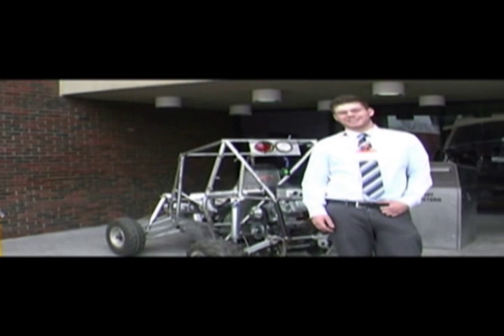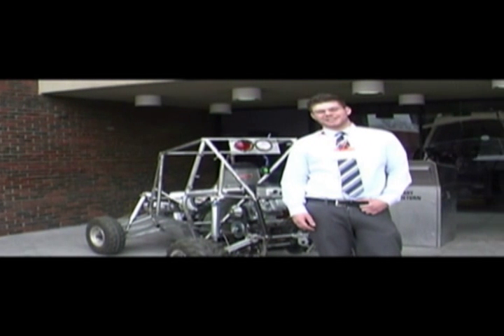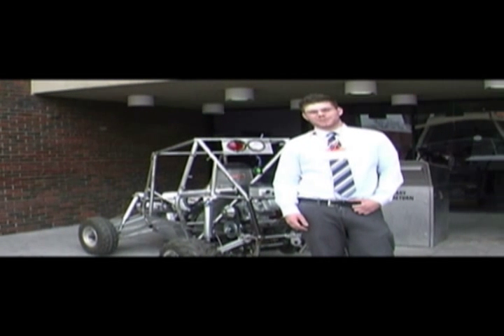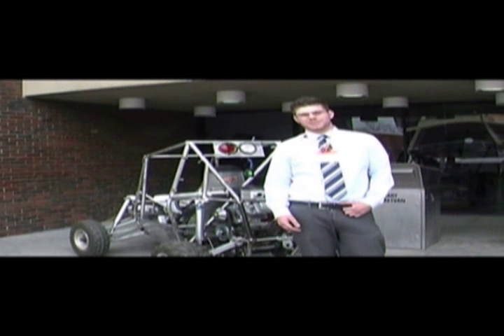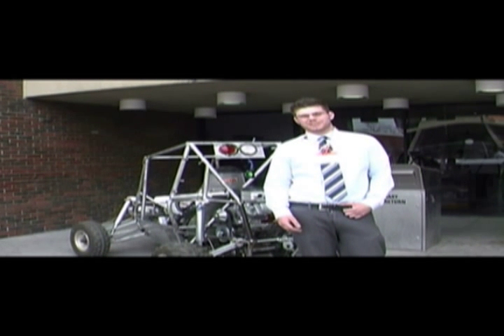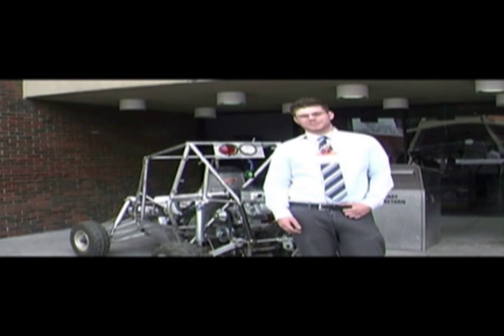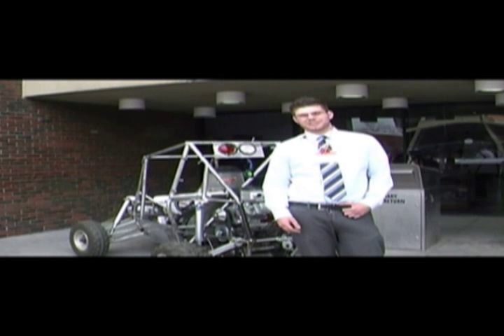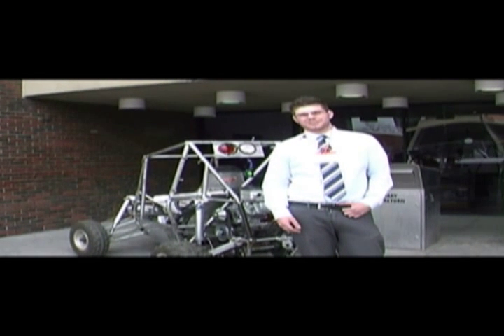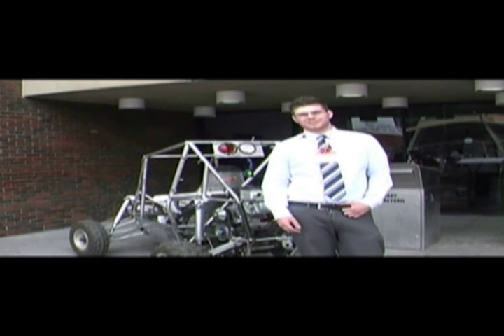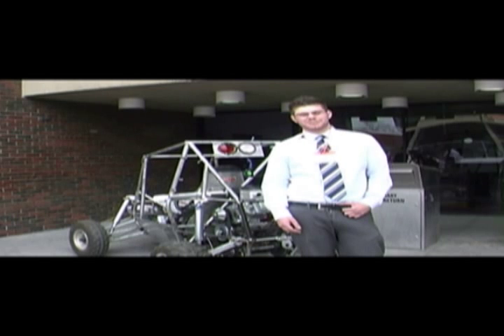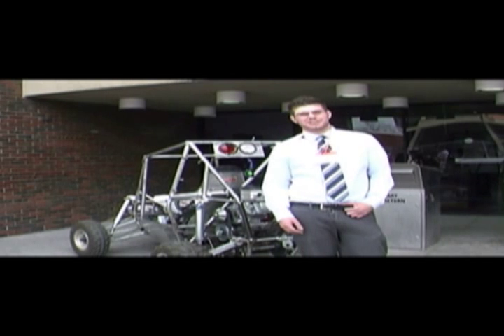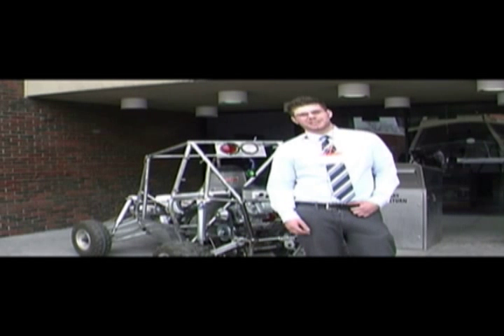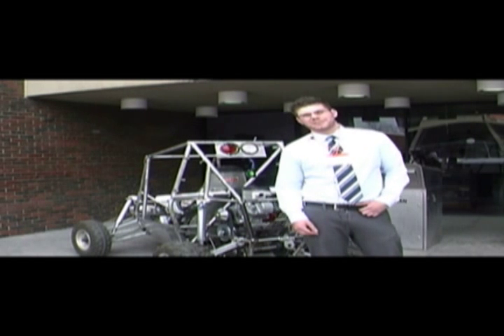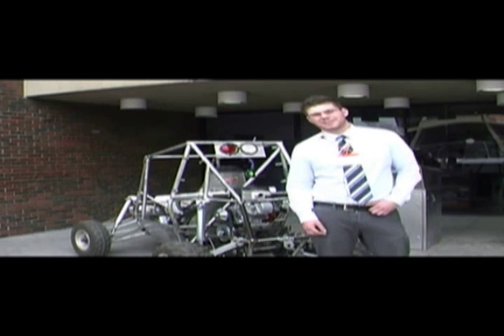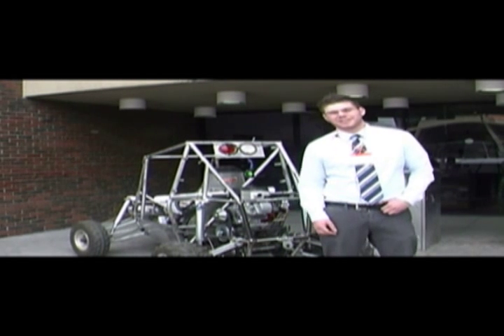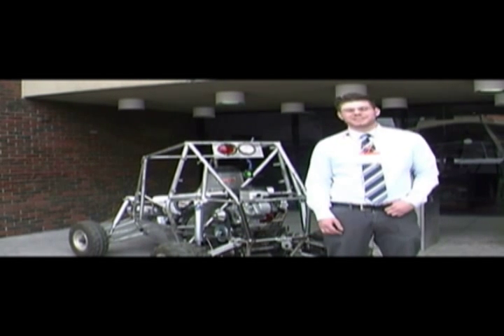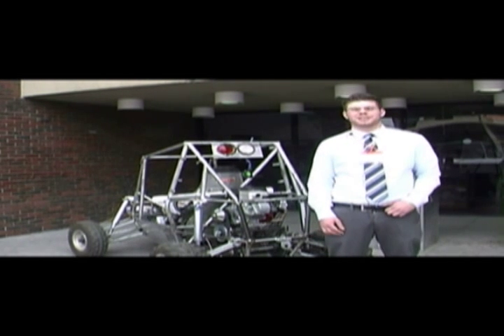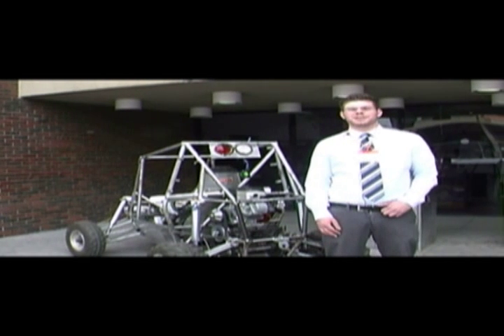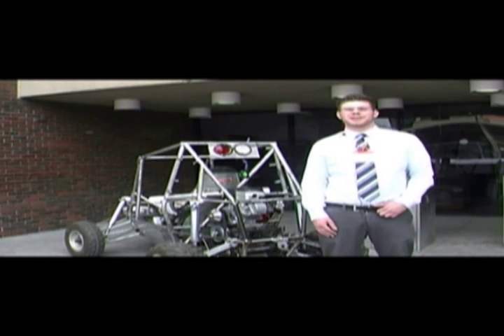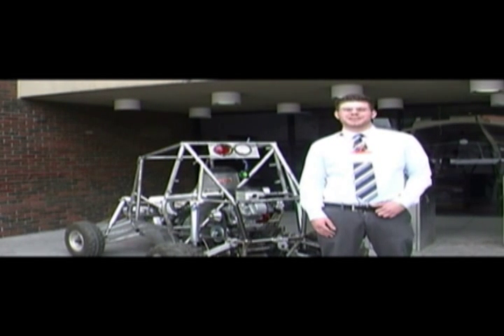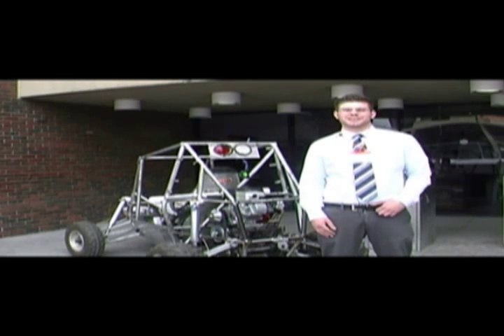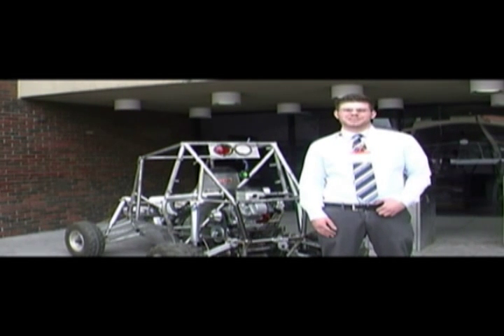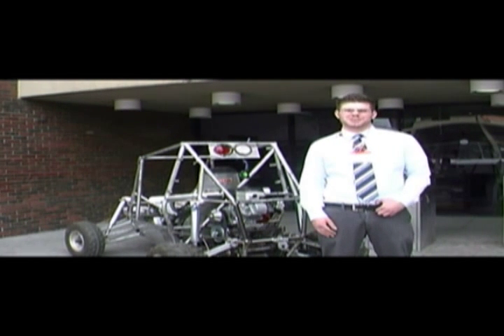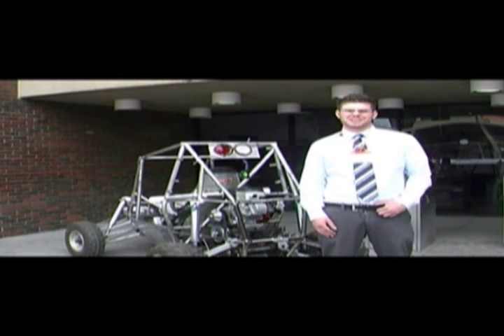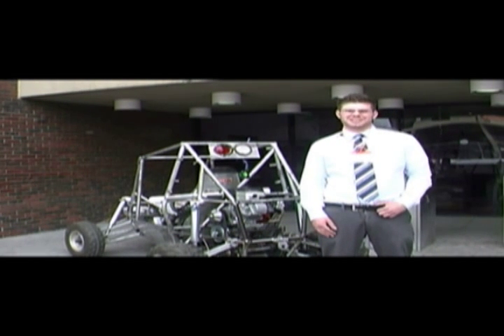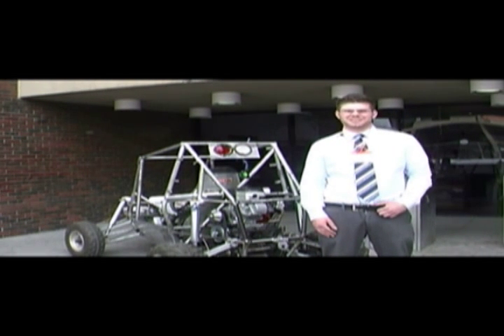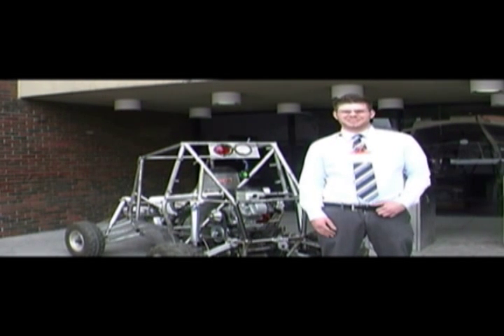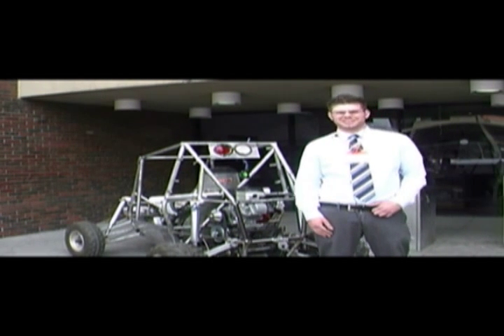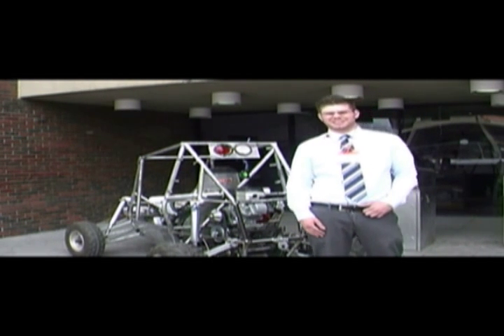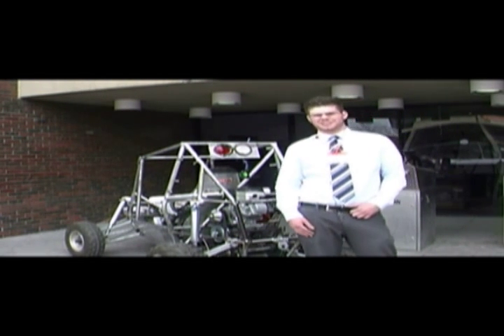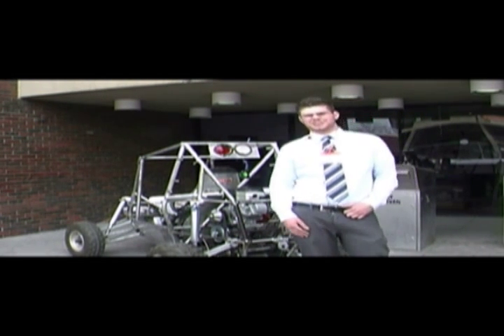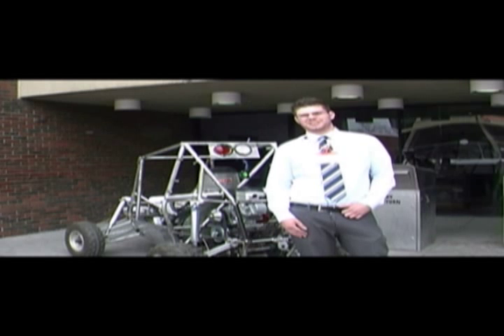Alright, I'm Anthony DiMacio. I'm the team captain of the SAE Mini Baja. I'm a mechanical engineering technology senior.